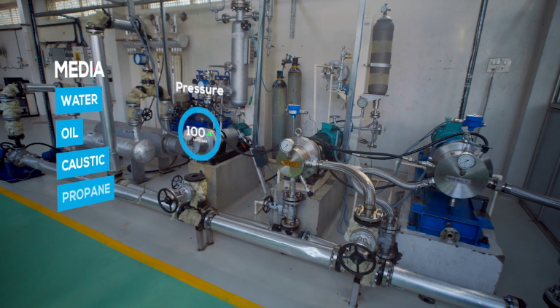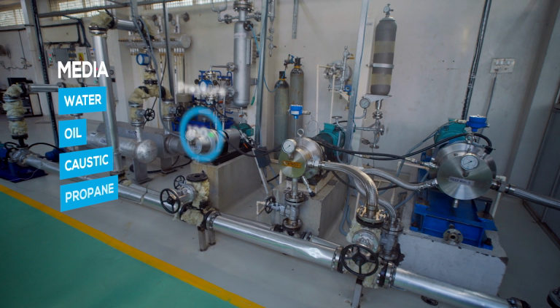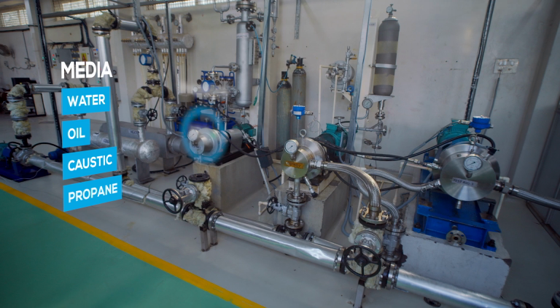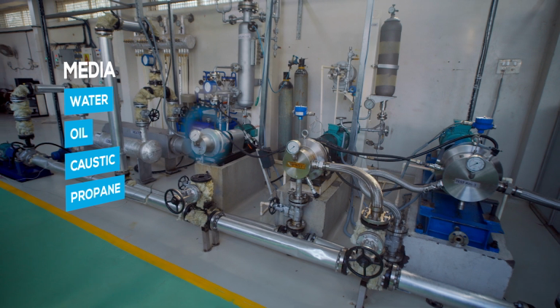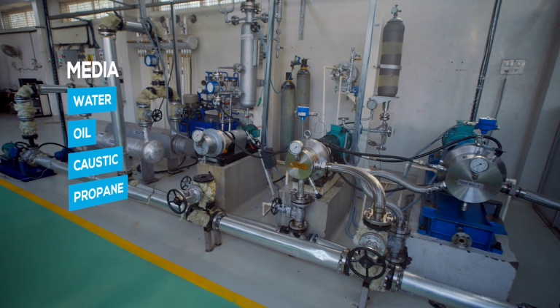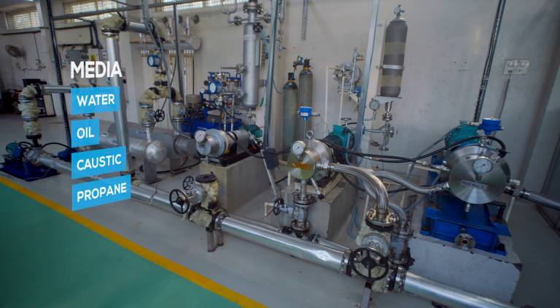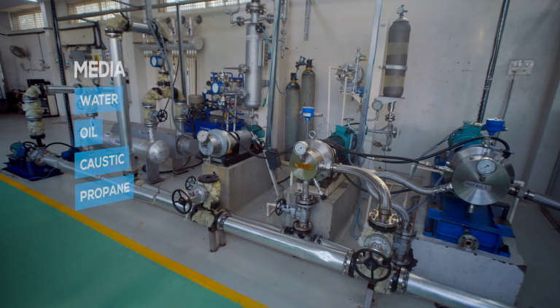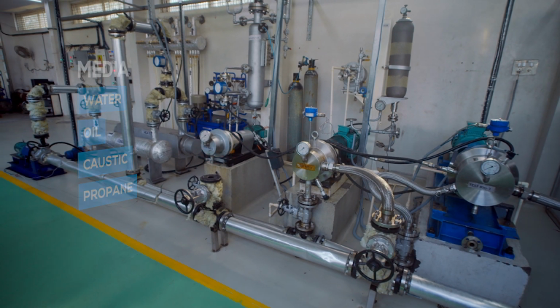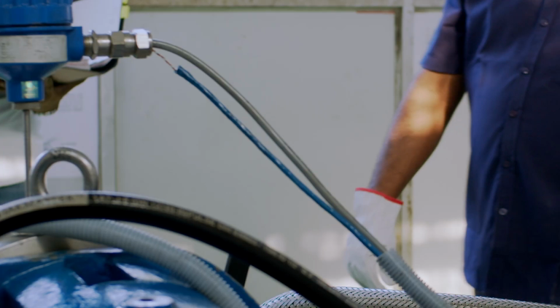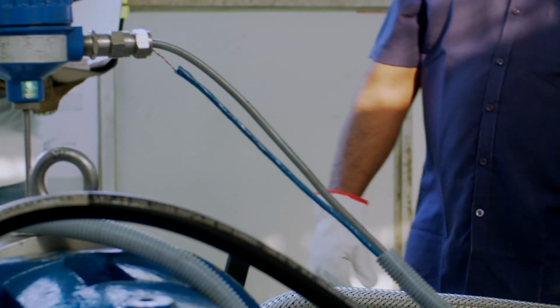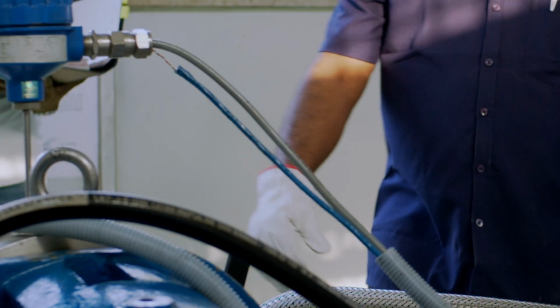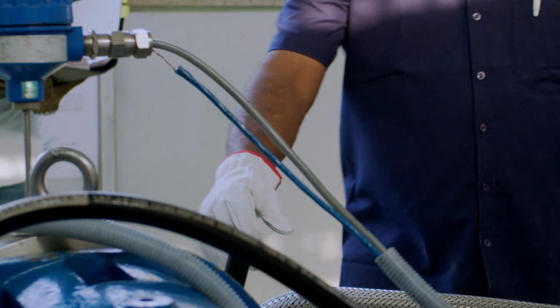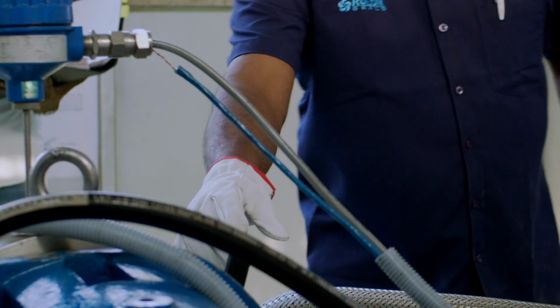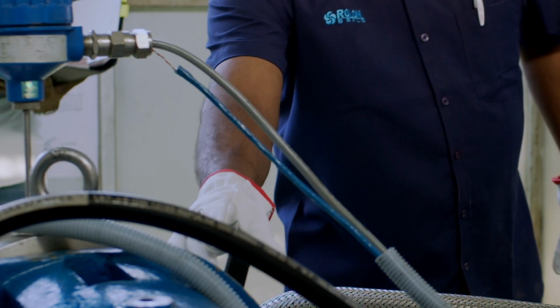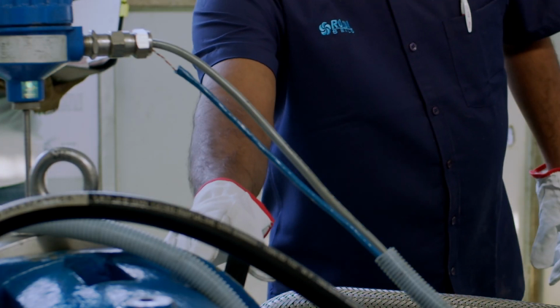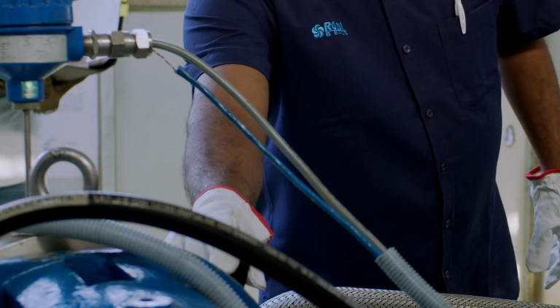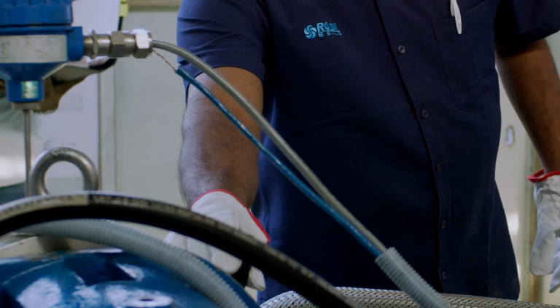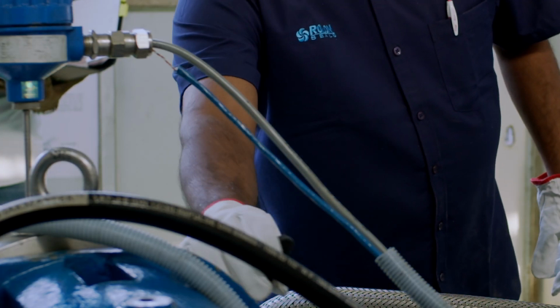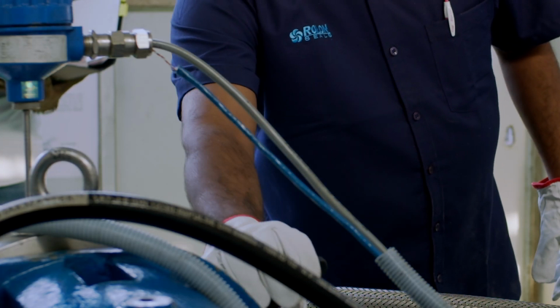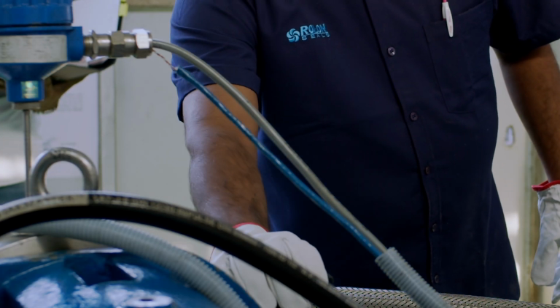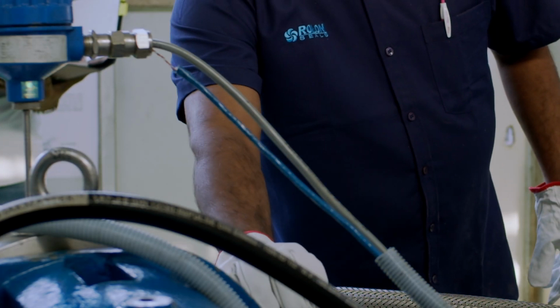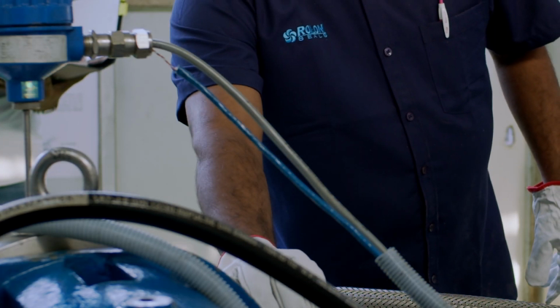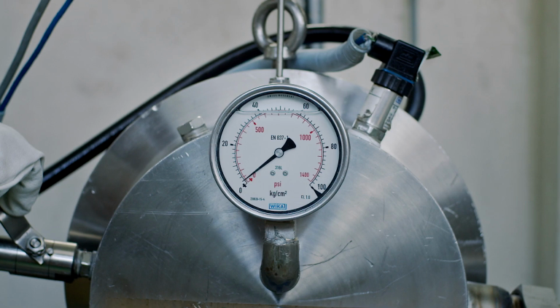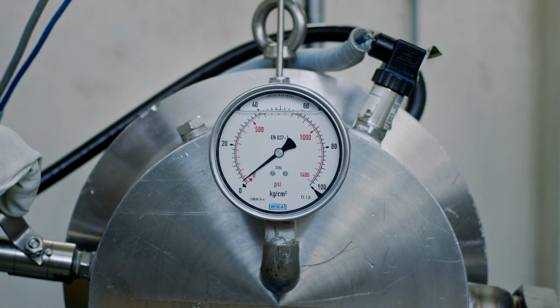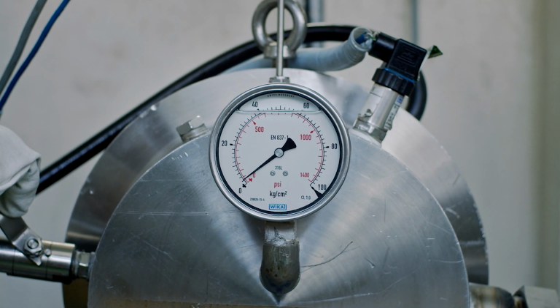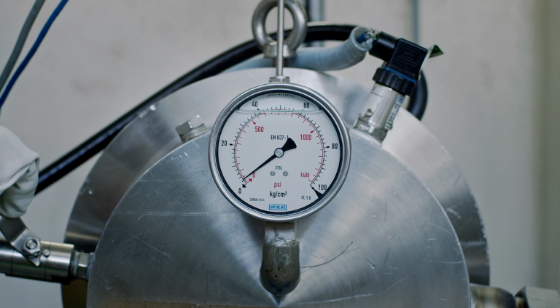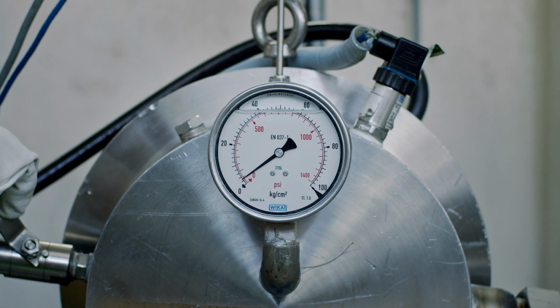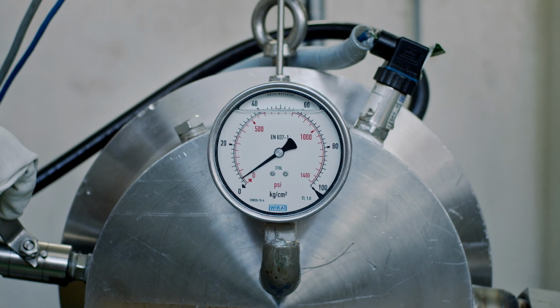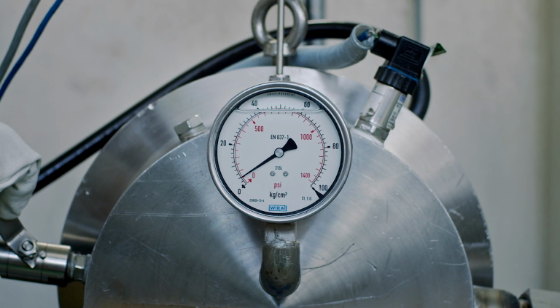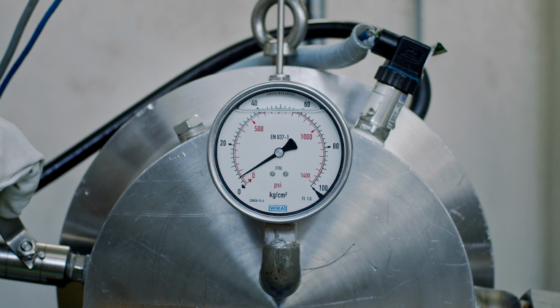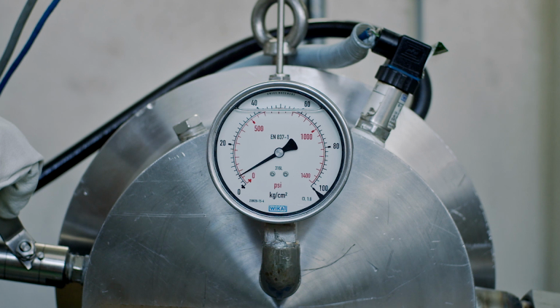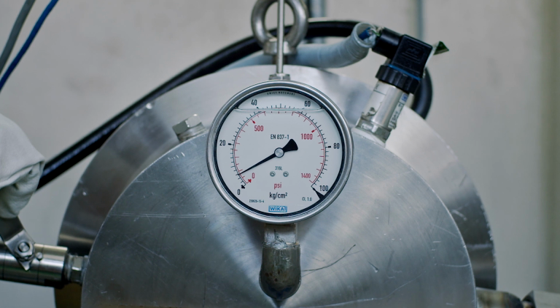We have developed a testing facility as per the requirements of API 682 qualifications. The test rig can carry out cyclic tests by varying temperature, speed and pressure in the system.